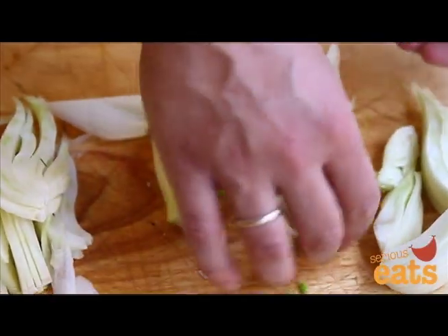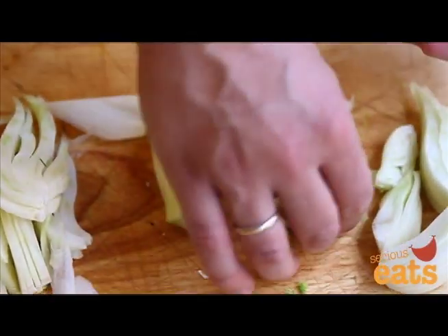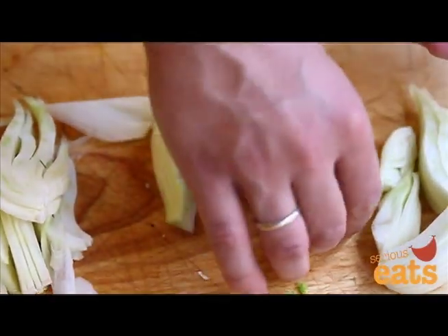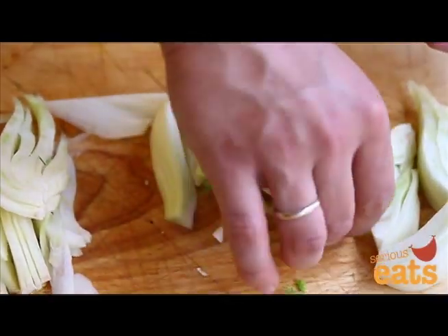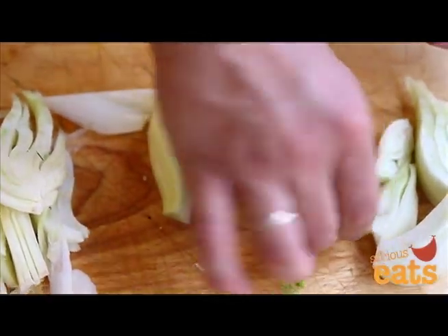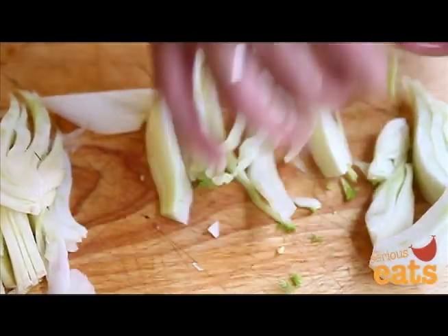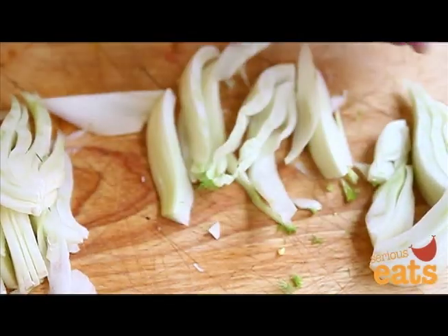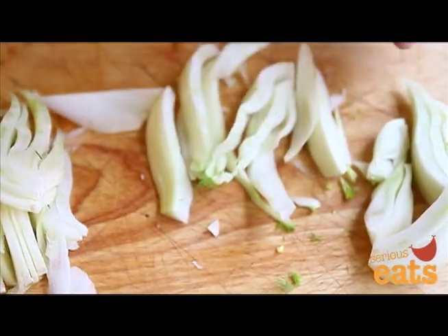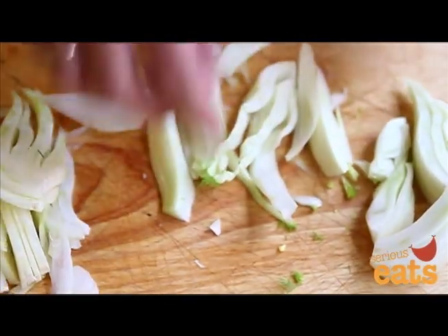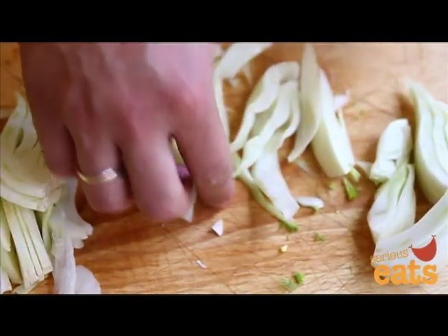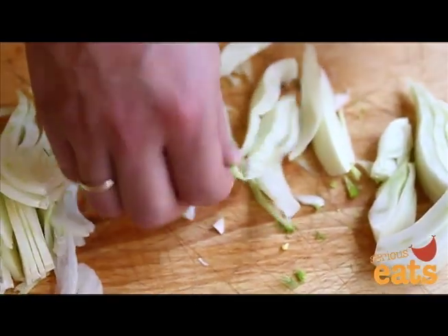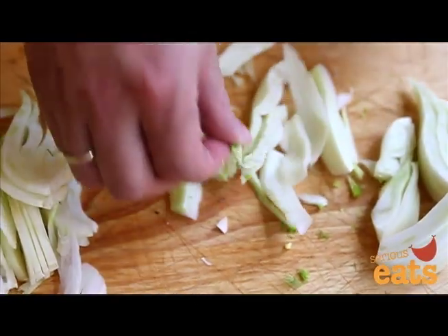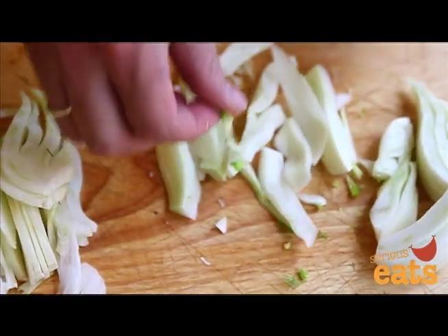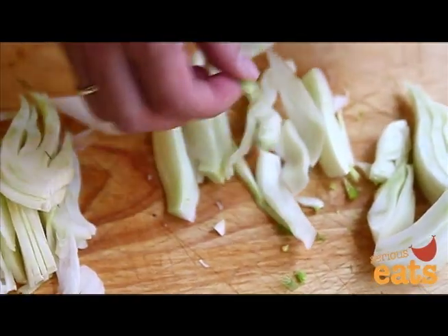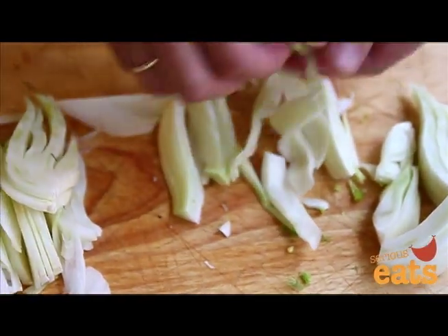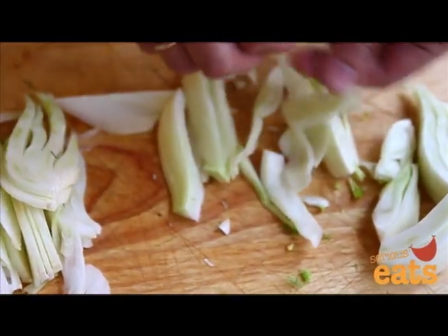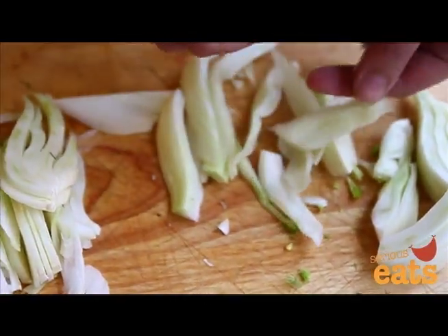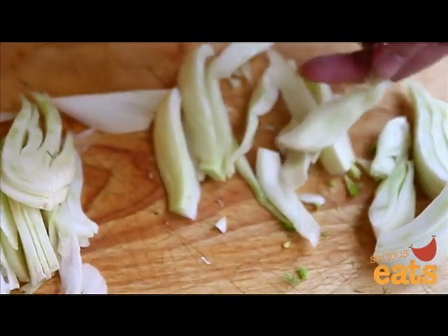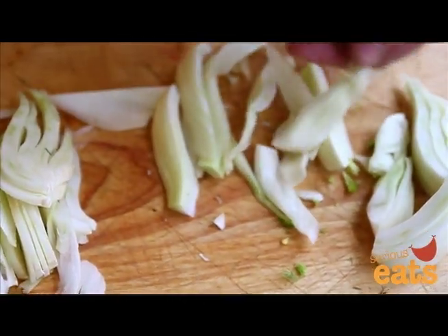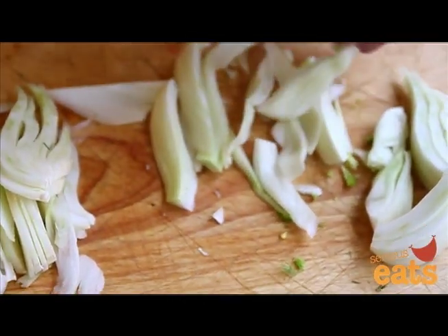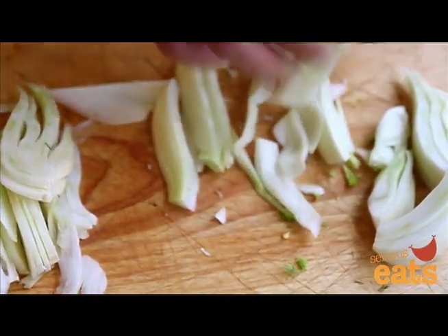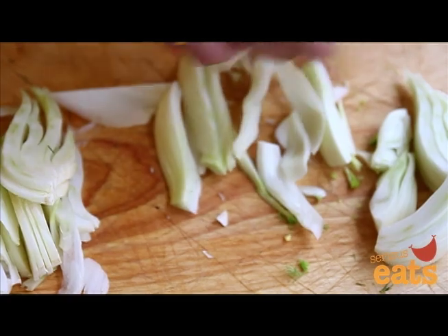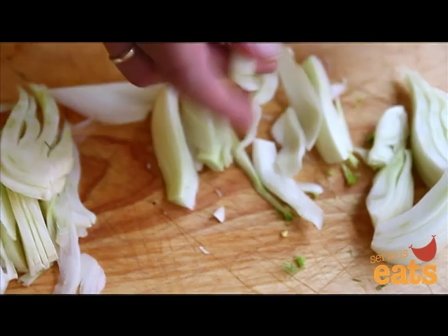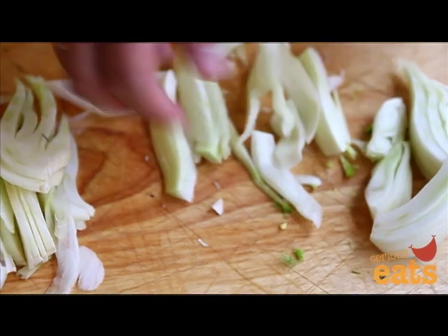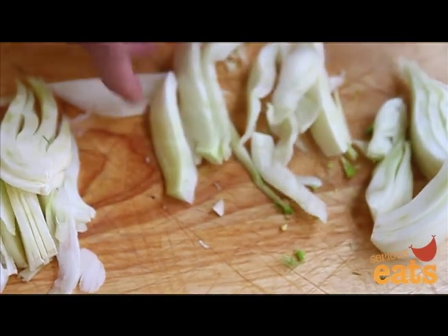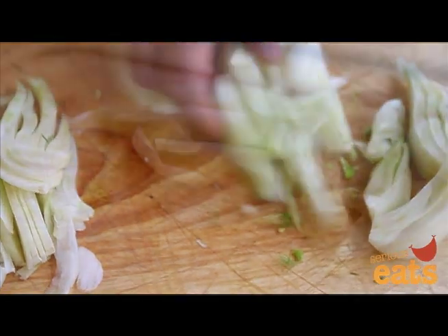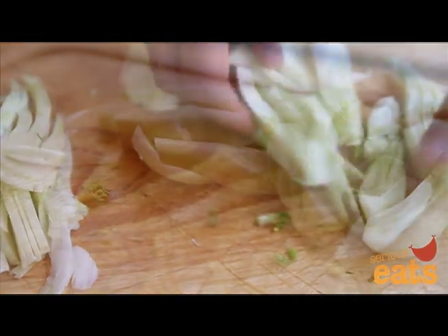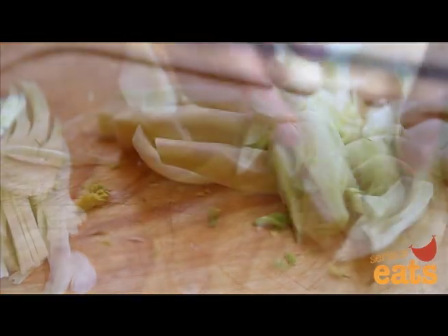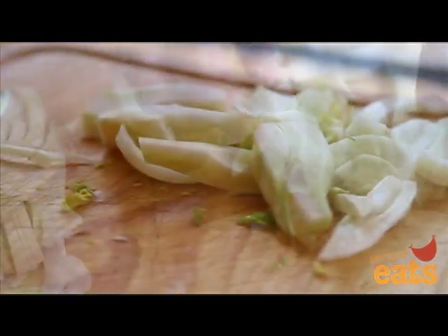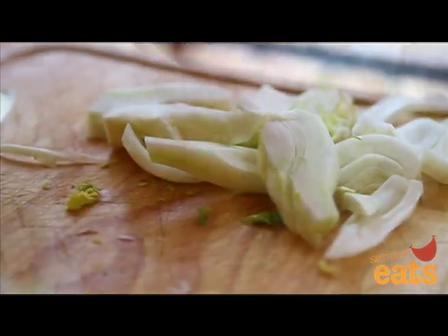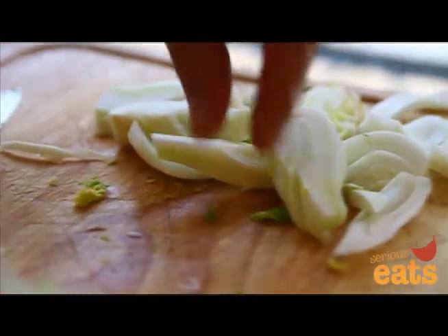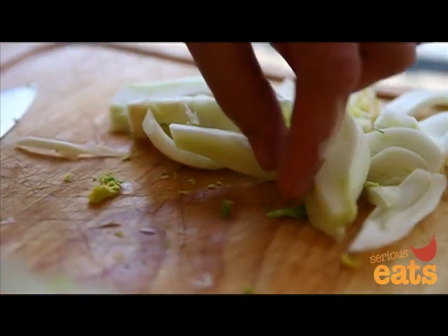After cutting the fennel, pick through it to ensure that no small pieces of fennel fronds have made their way into the mix.